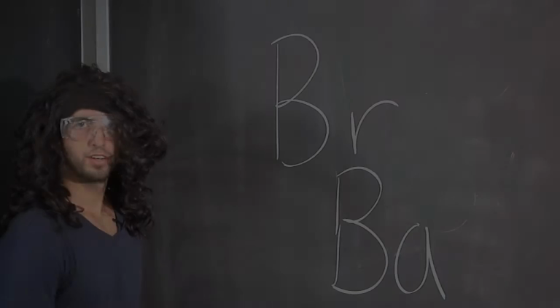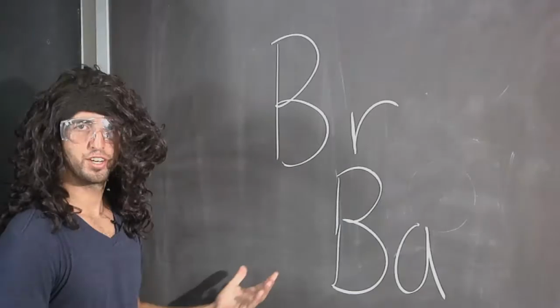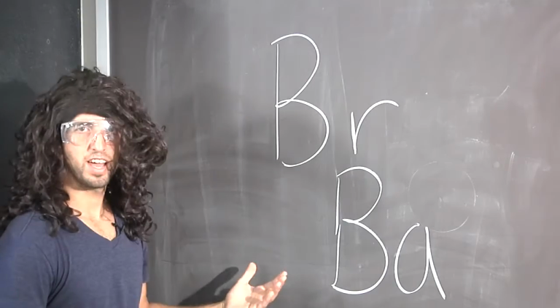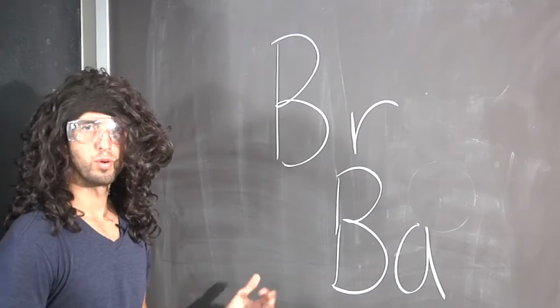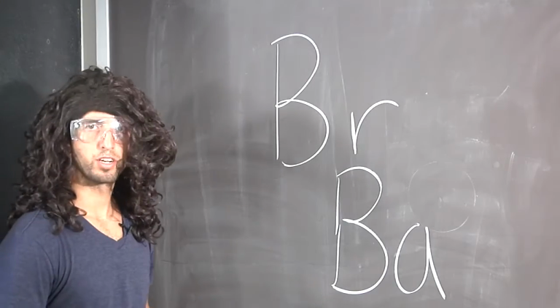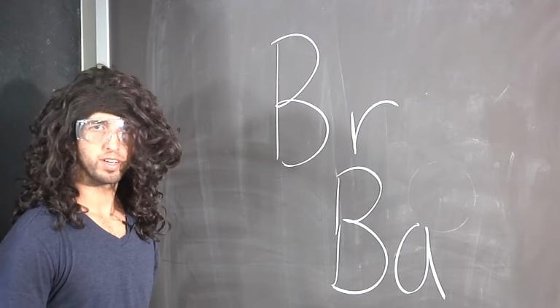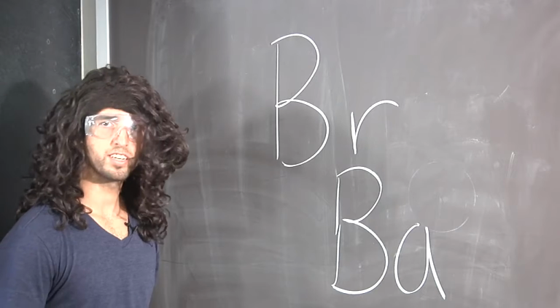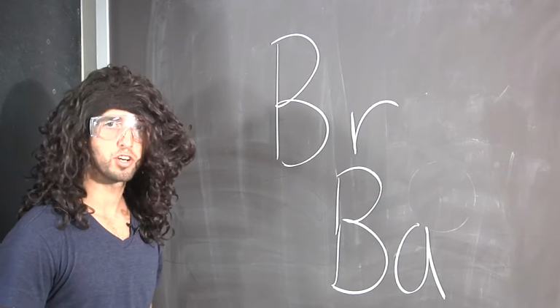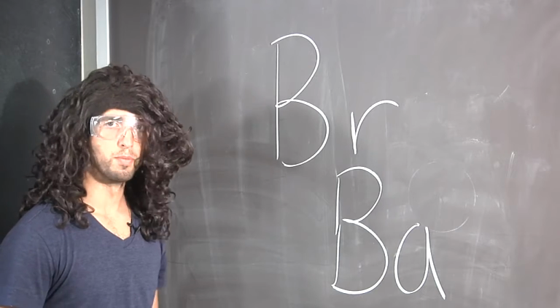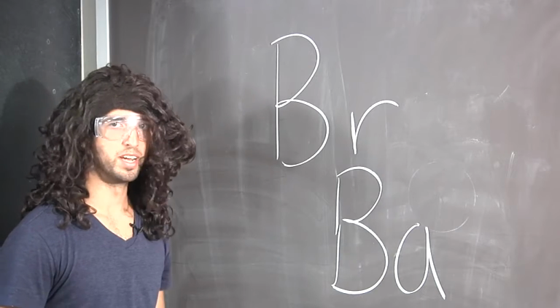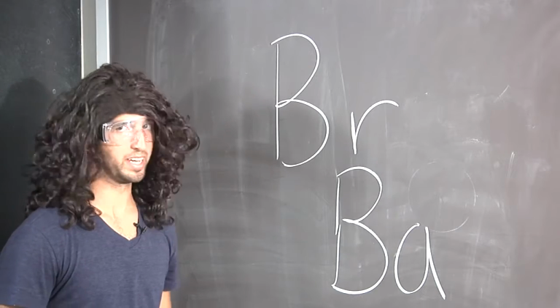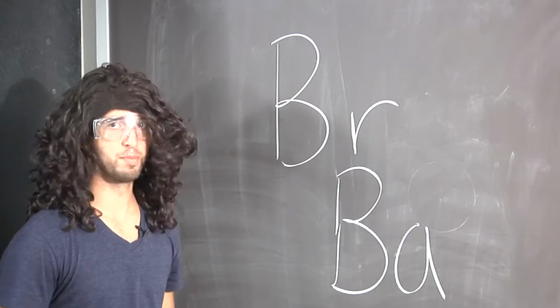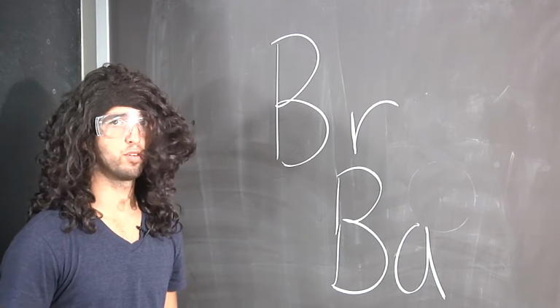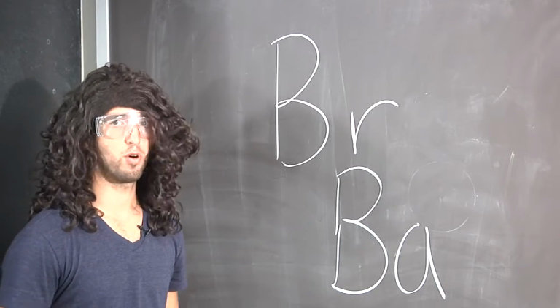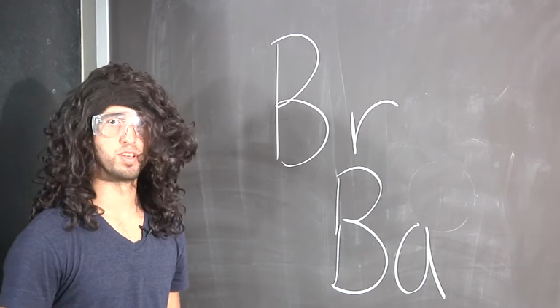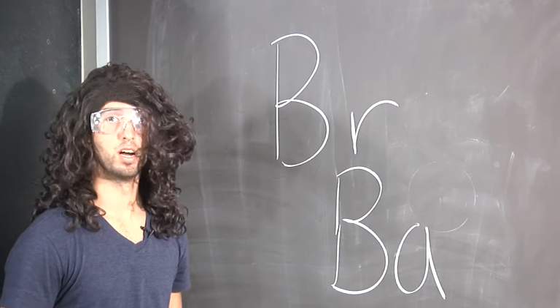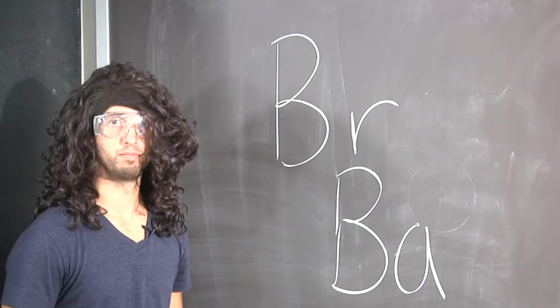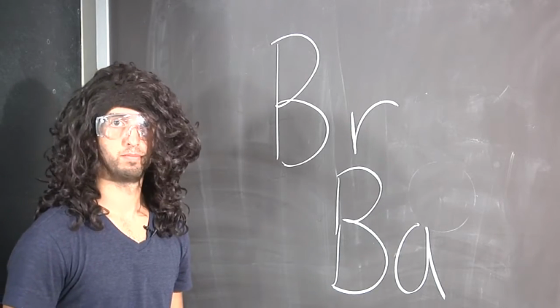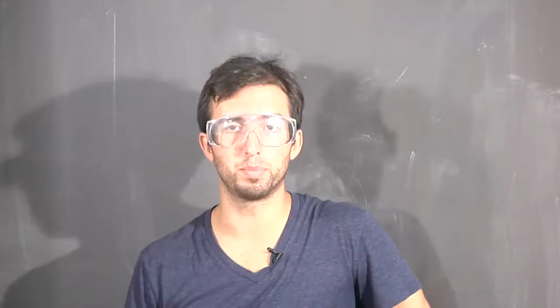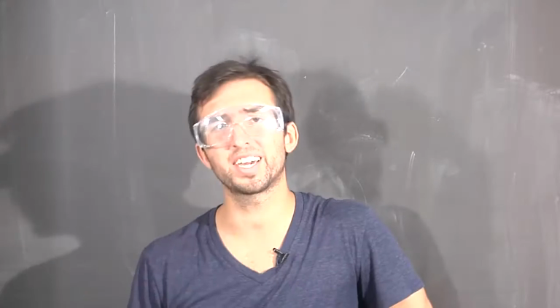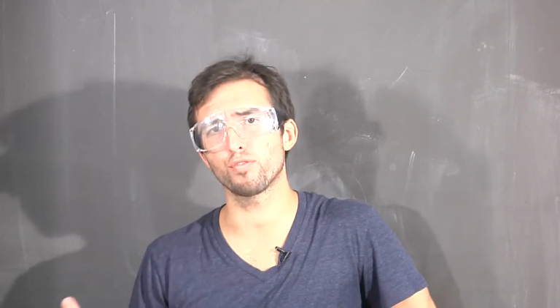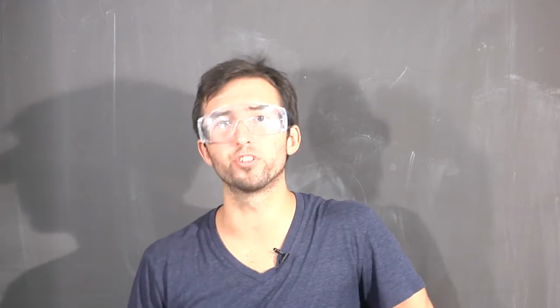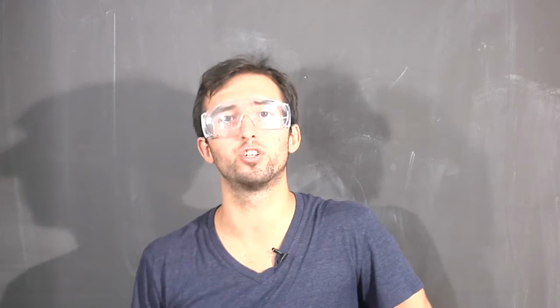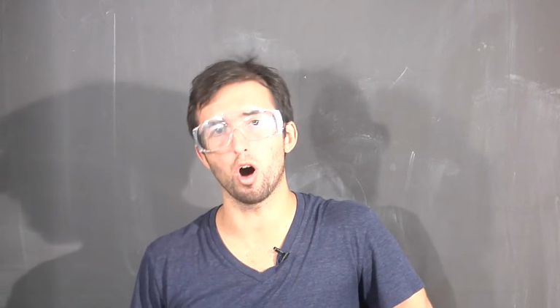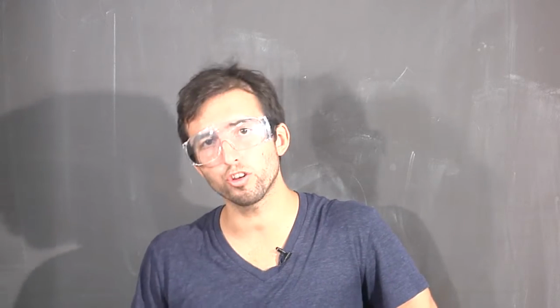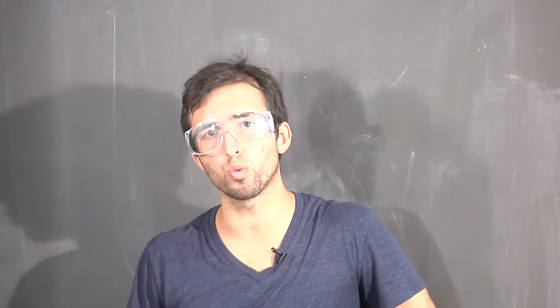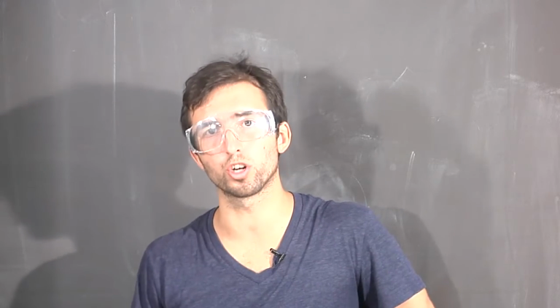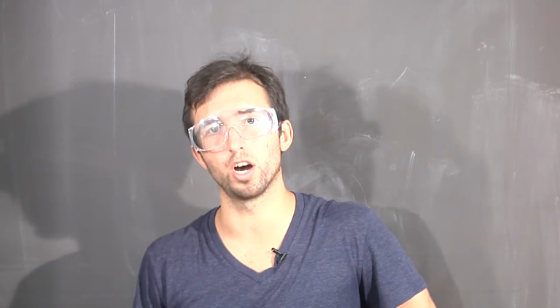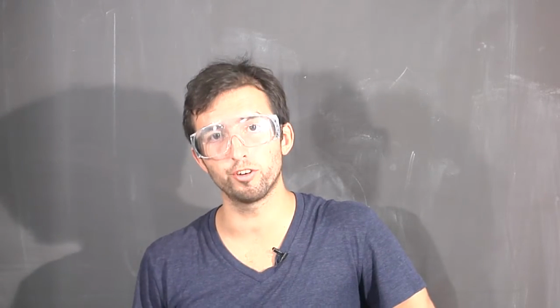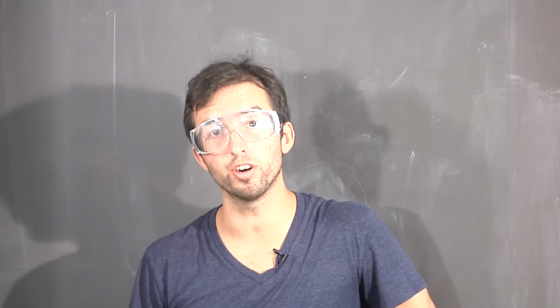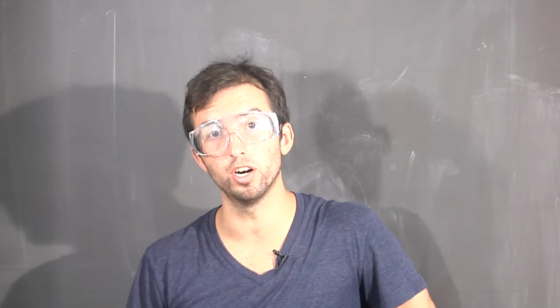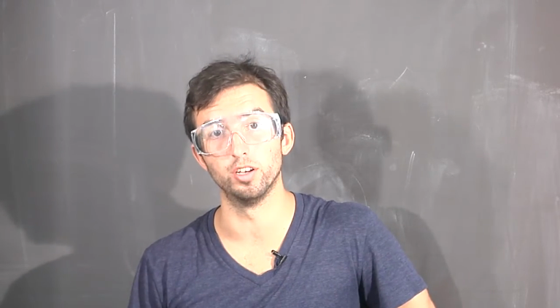Today we're going to determine a chemical formula. Be careful to do all your work under the hood.